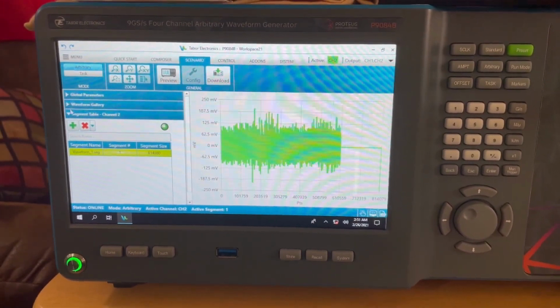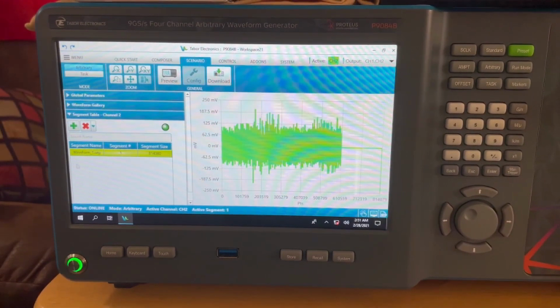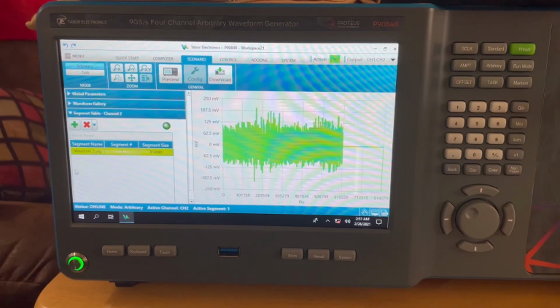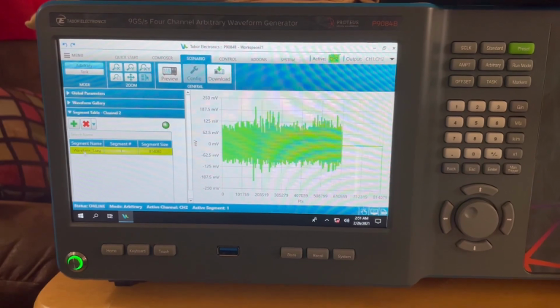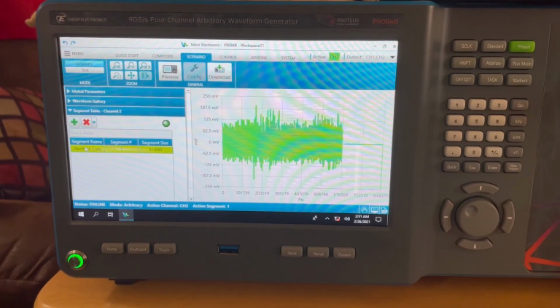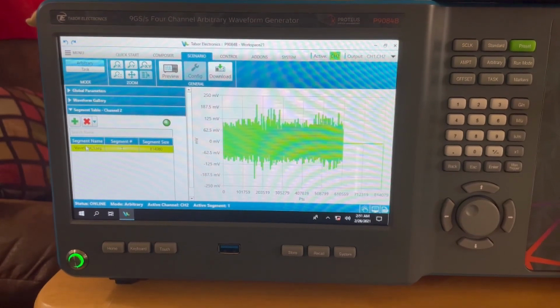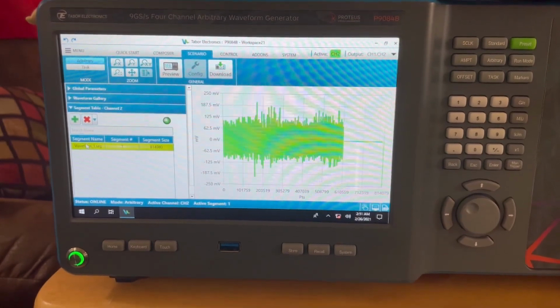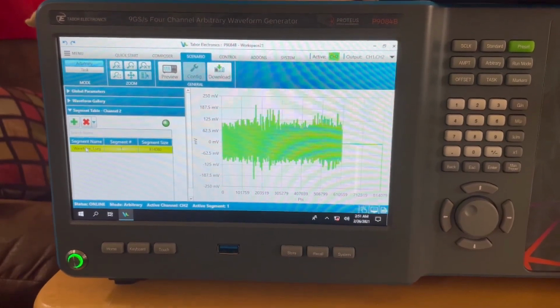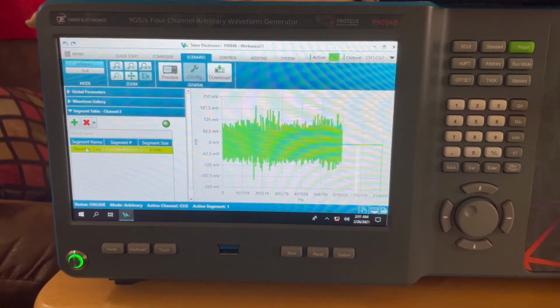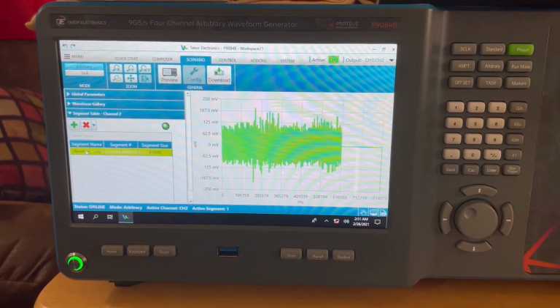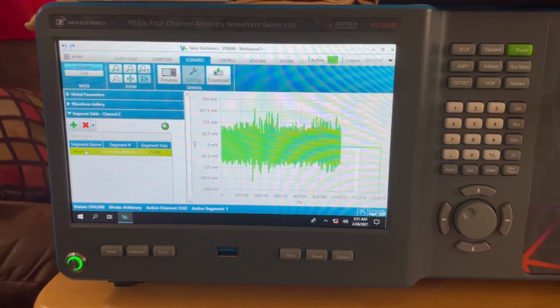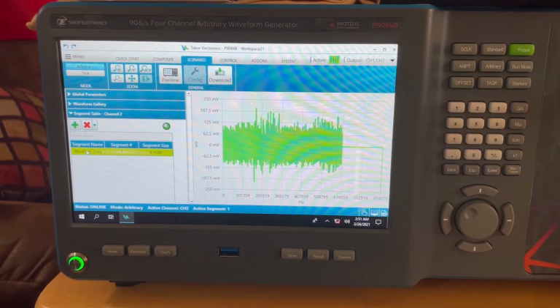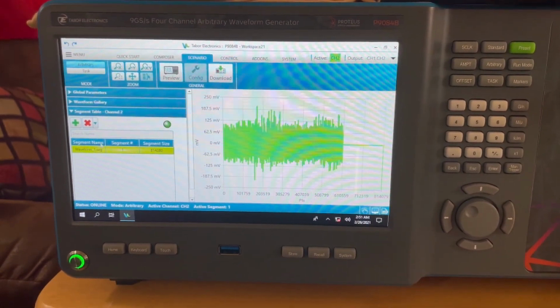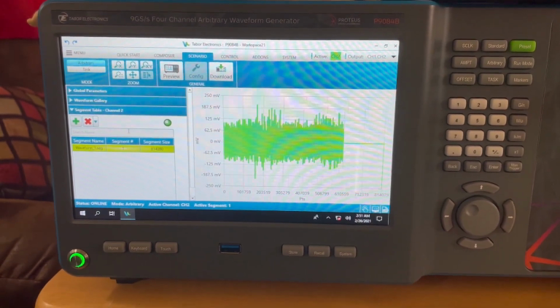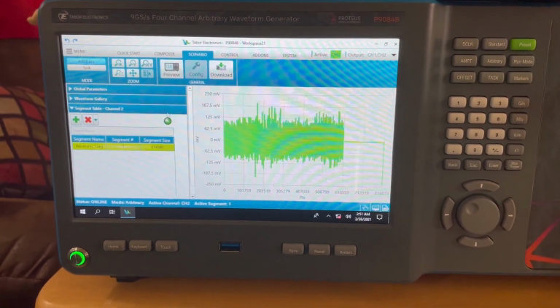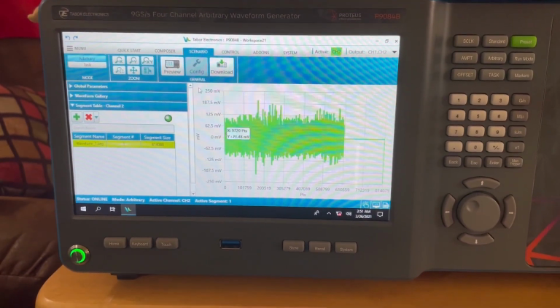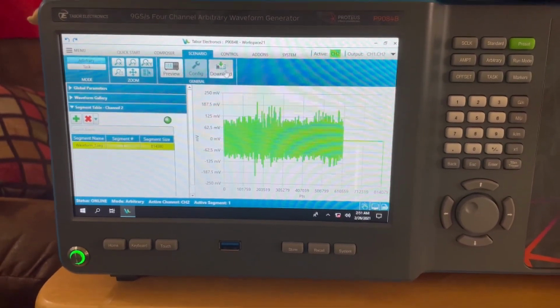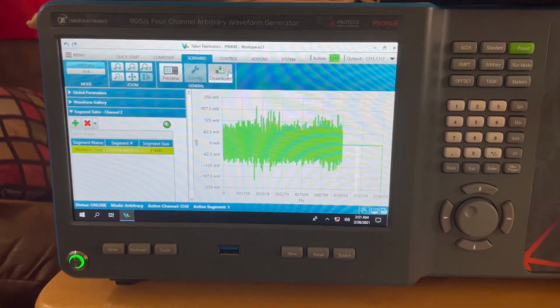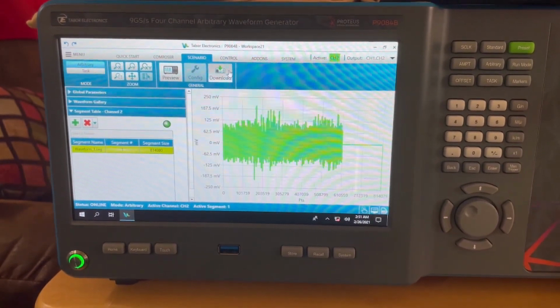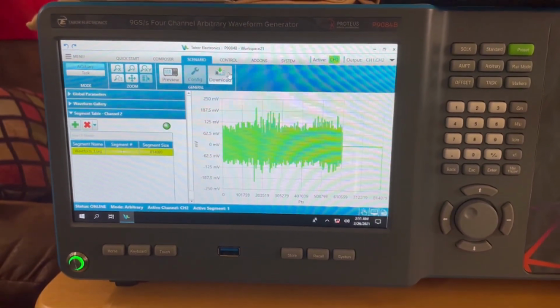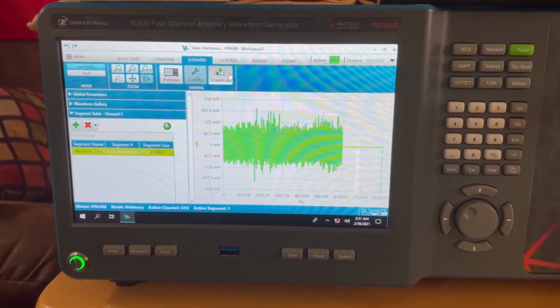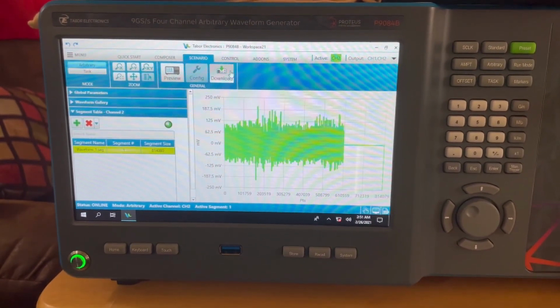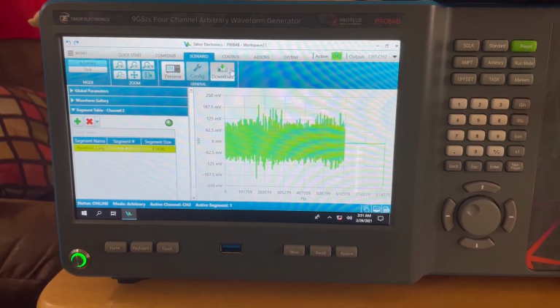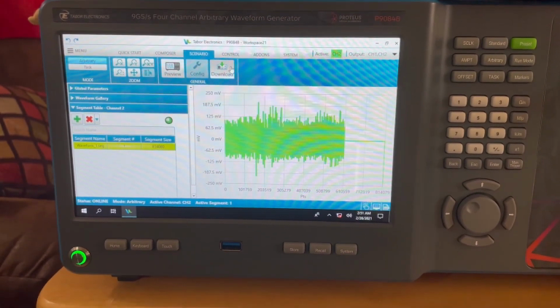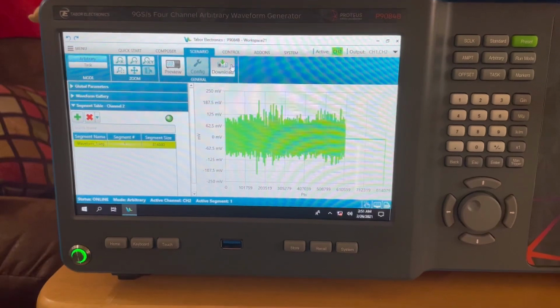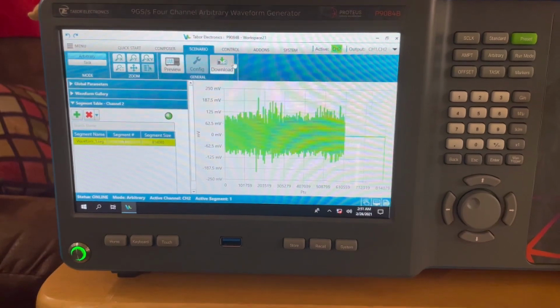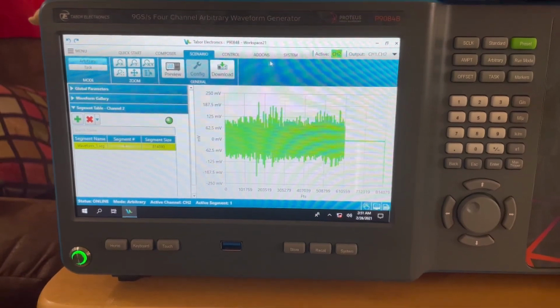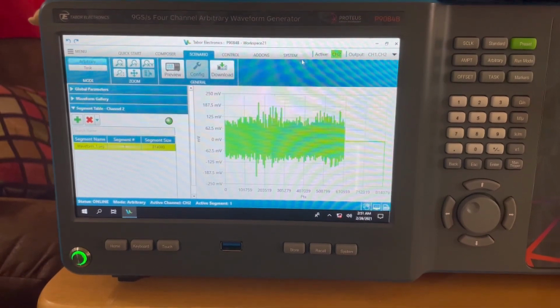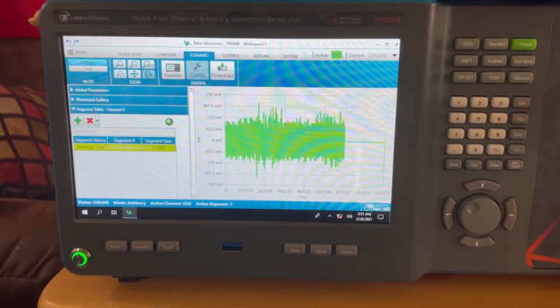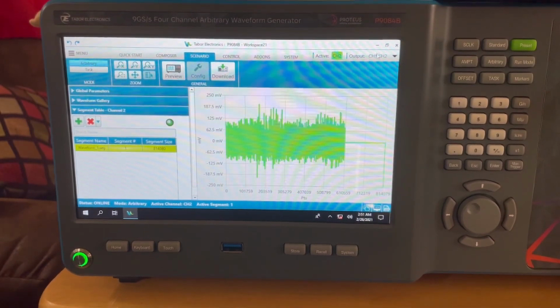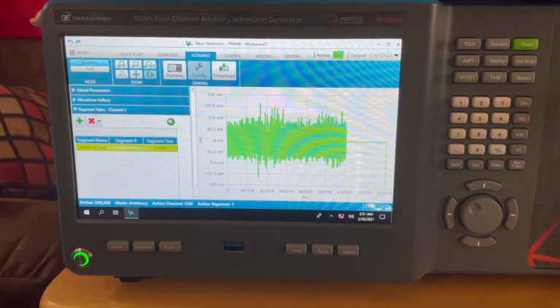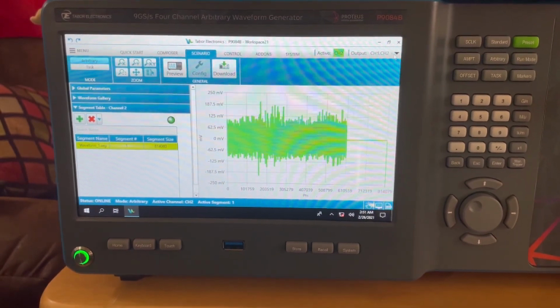Next, the waveform is added to the Segment Table in the Scenario Builder and transmitted by simply turning on the output power.